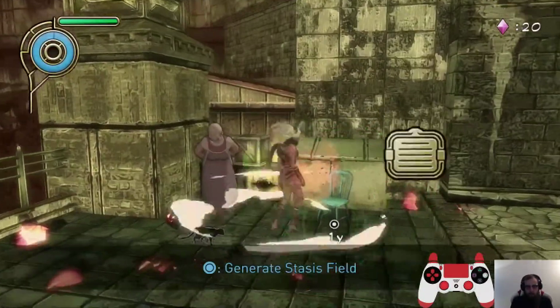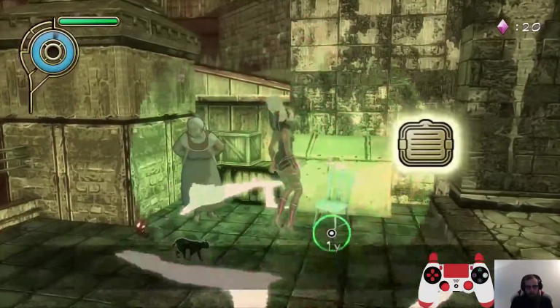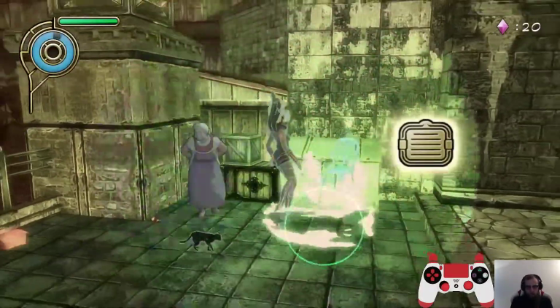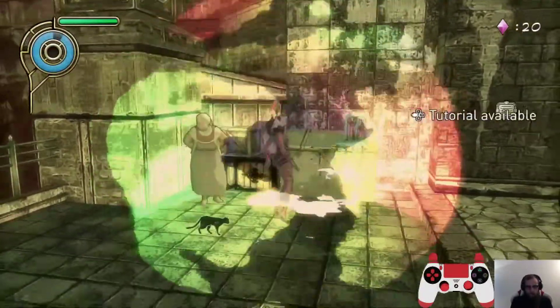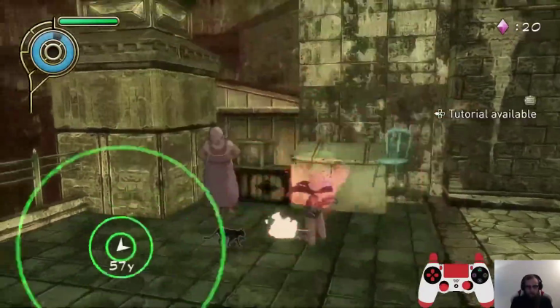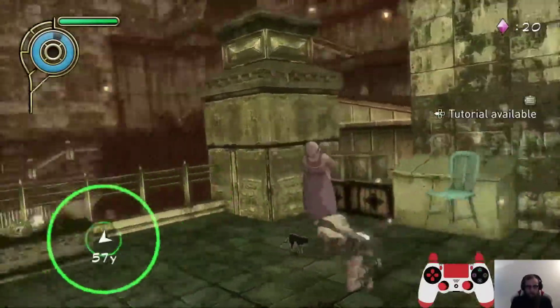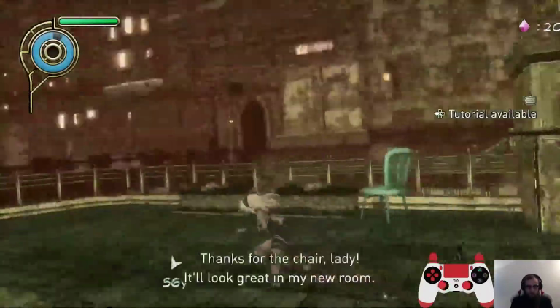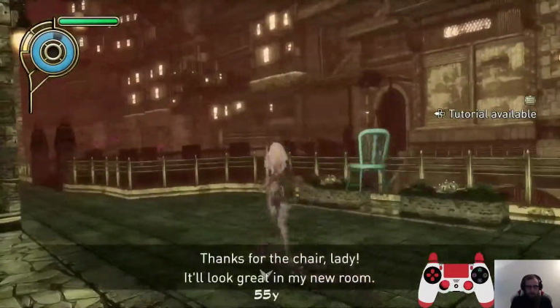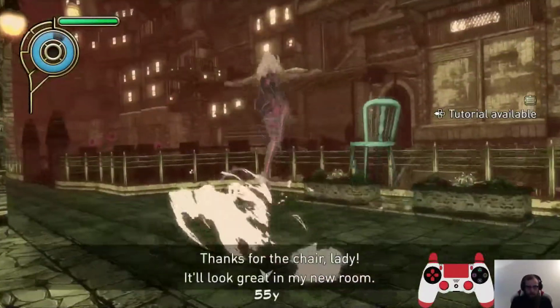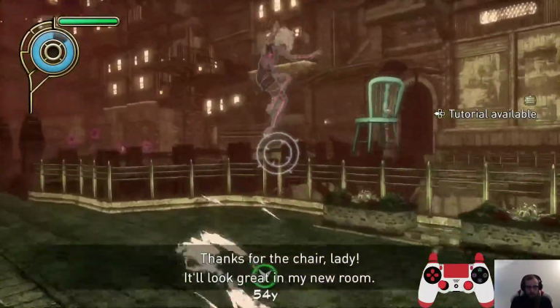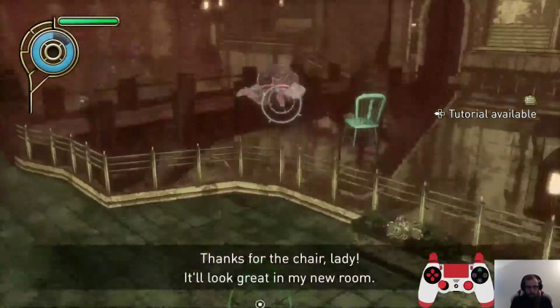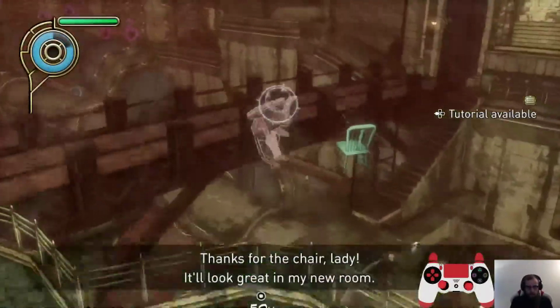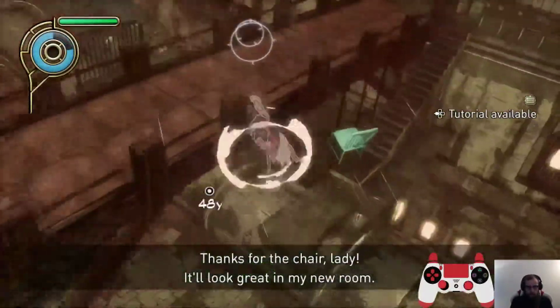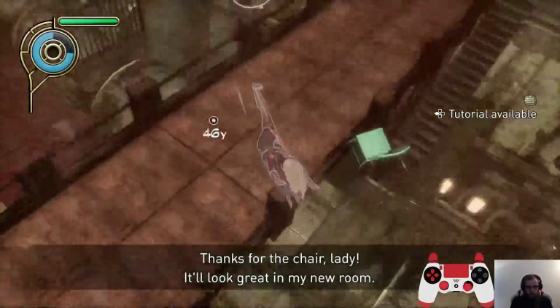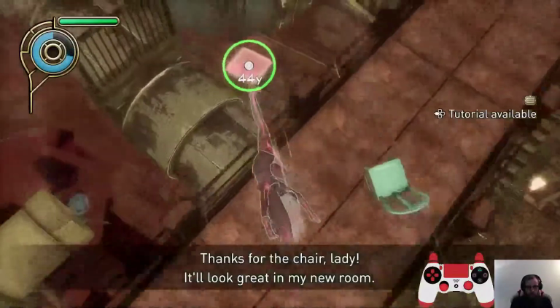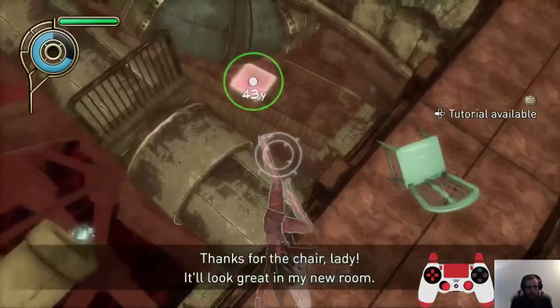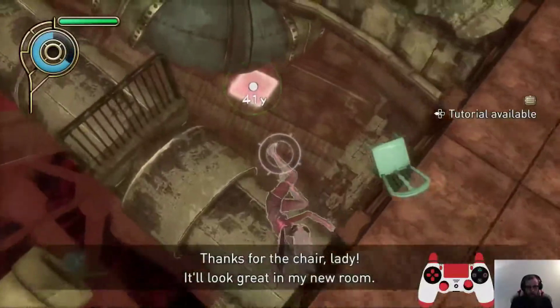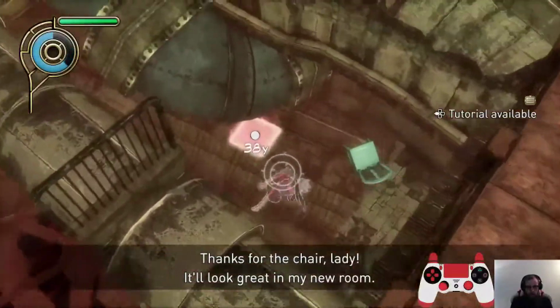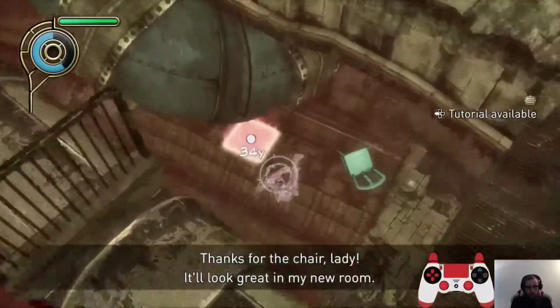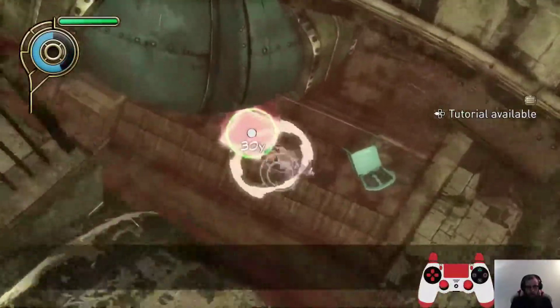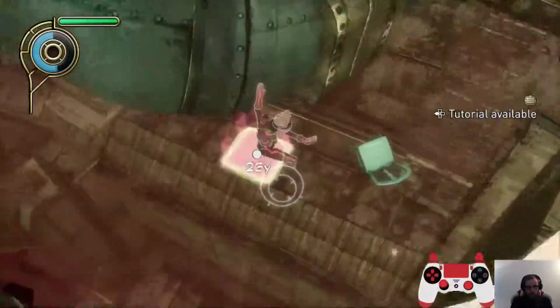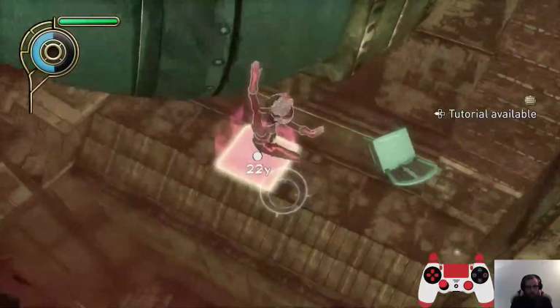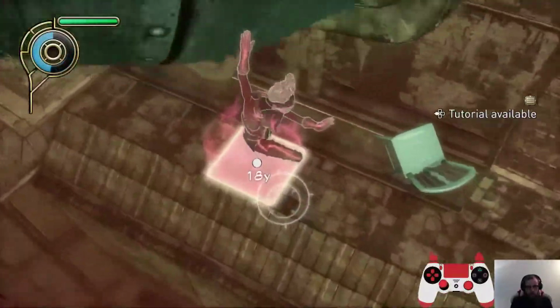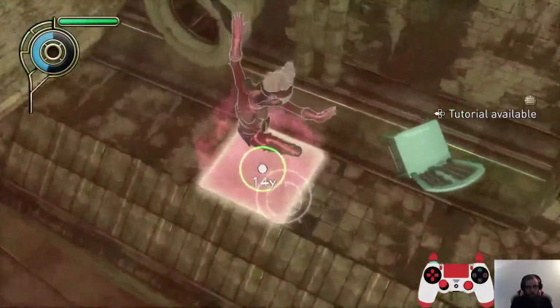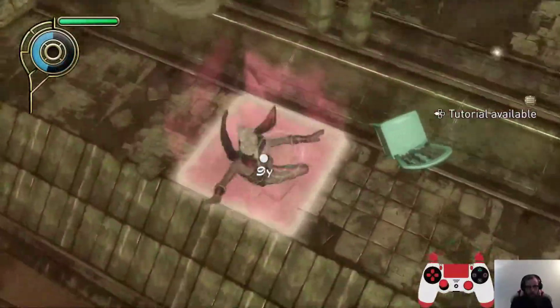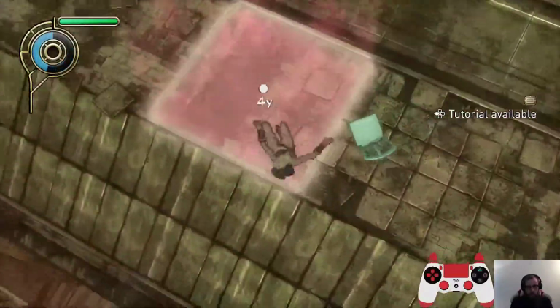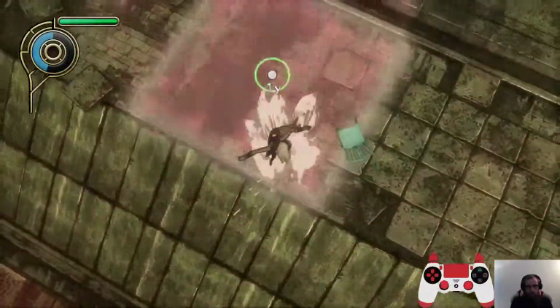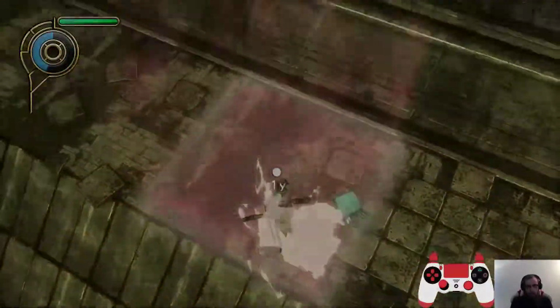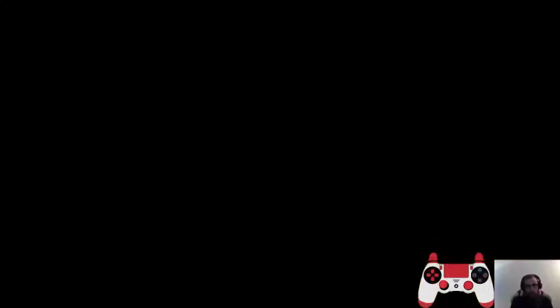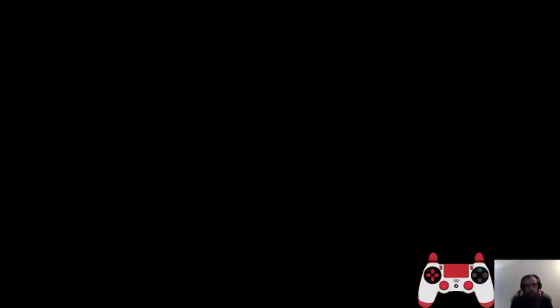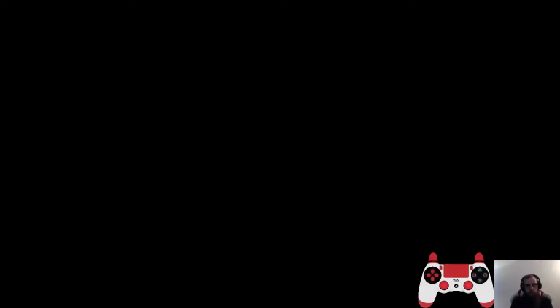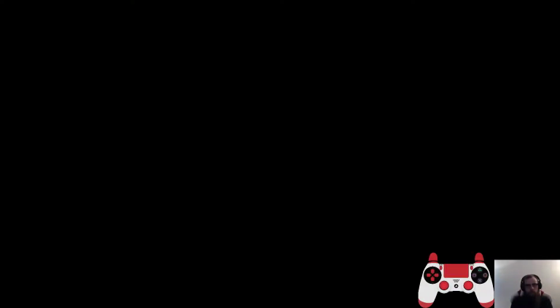We're going to use Stasis, grab this chair, turn around, kick straight back, and that's going to be the chair. Pretty straightforward.